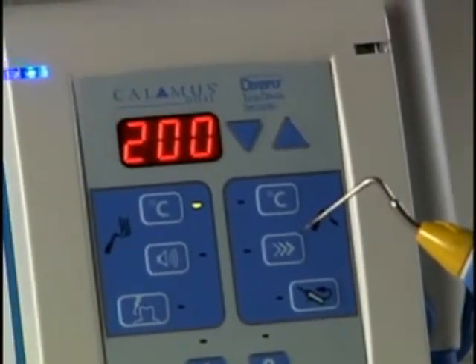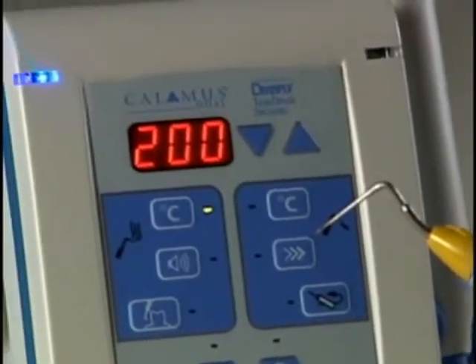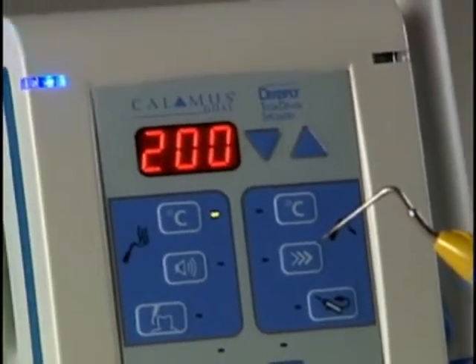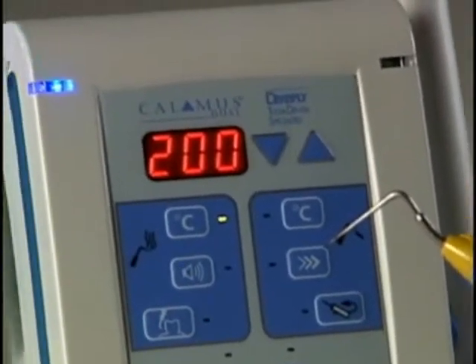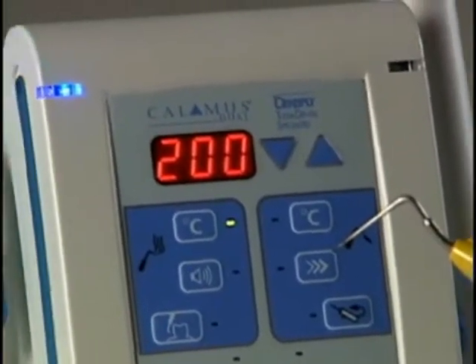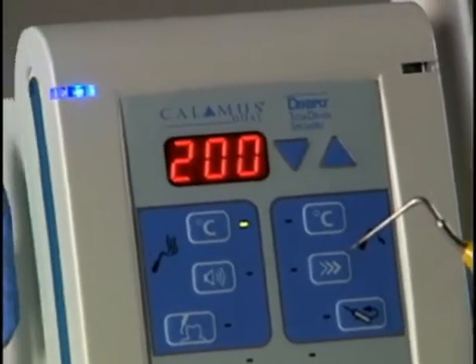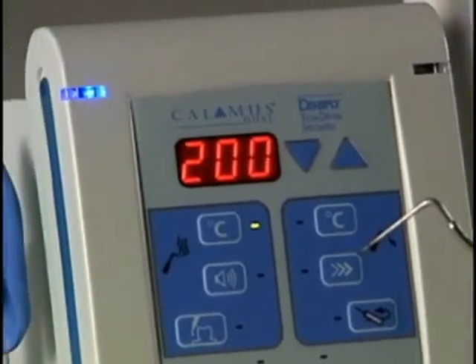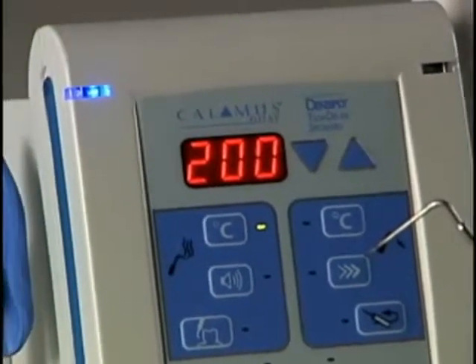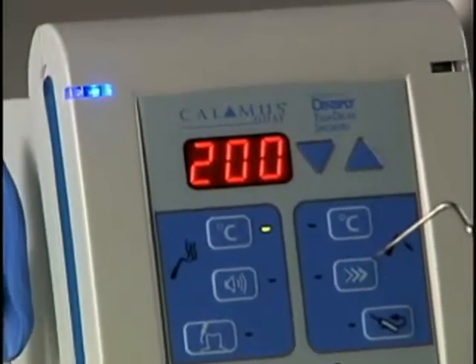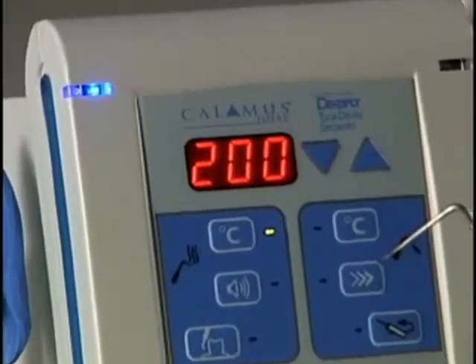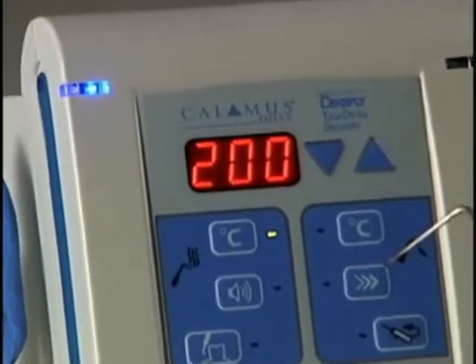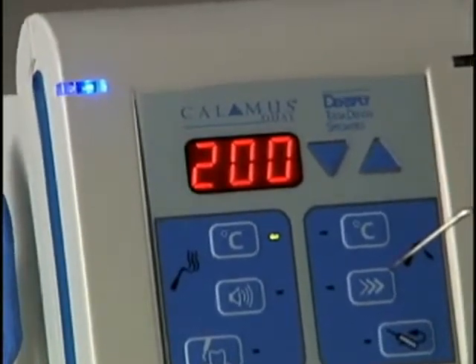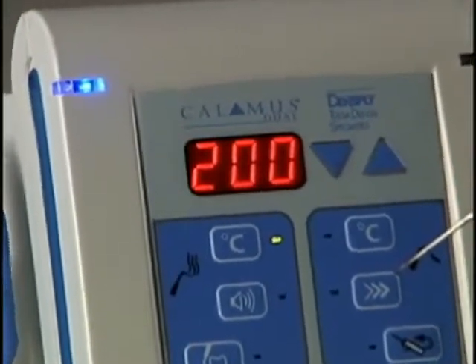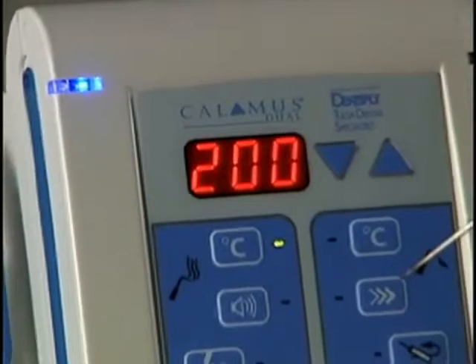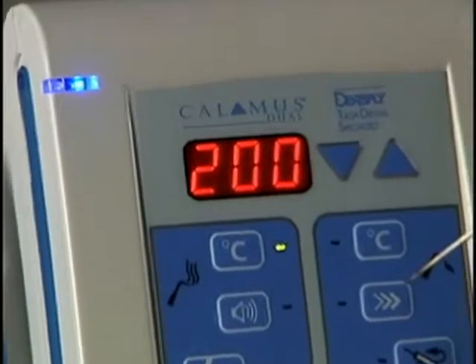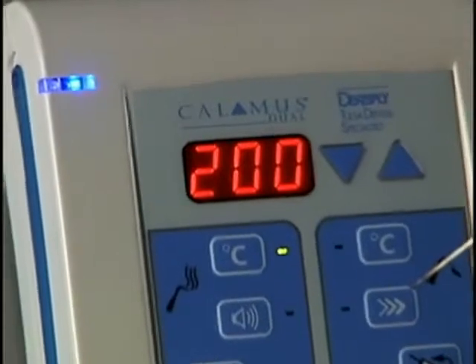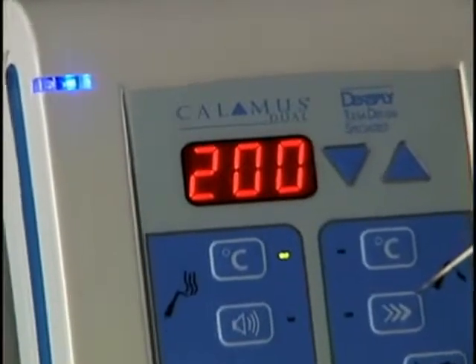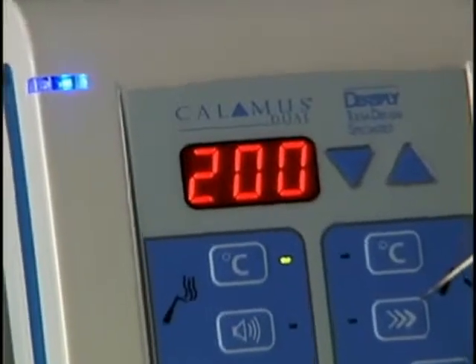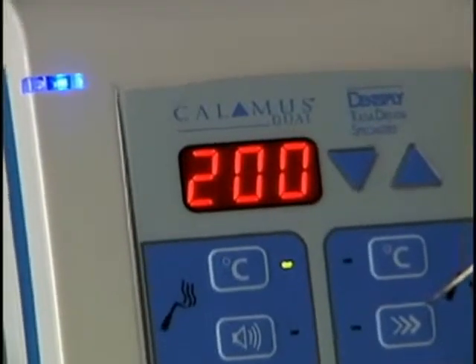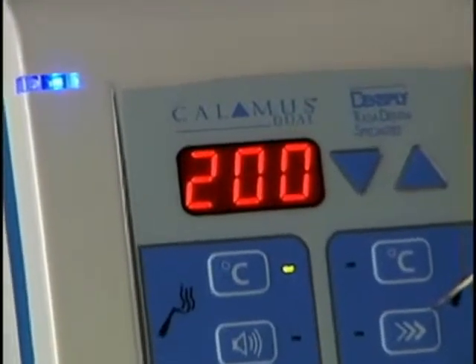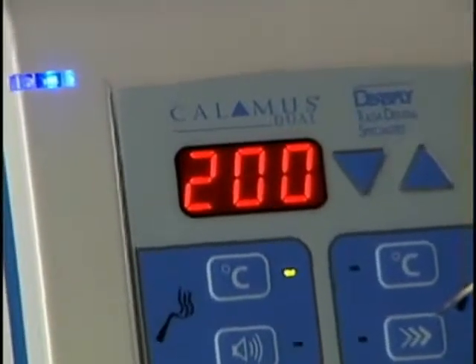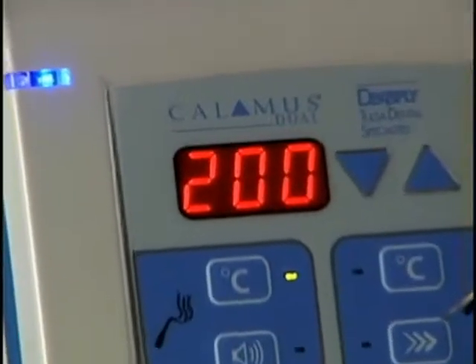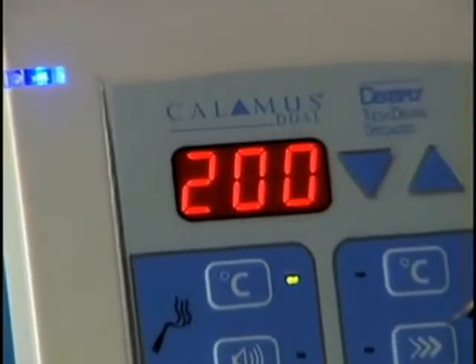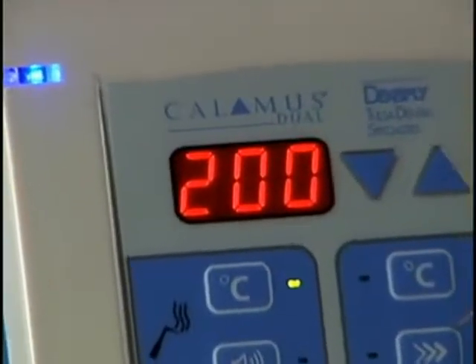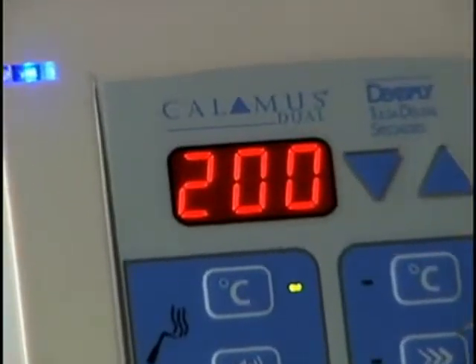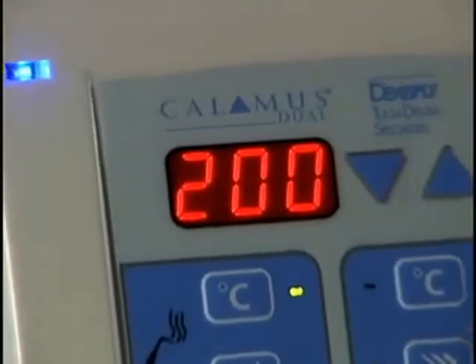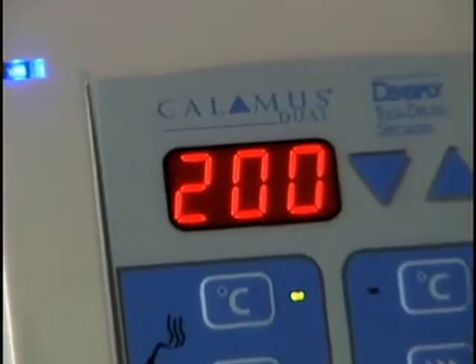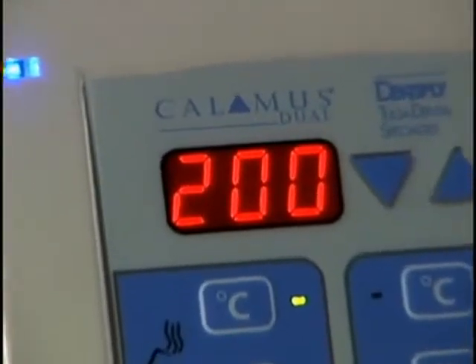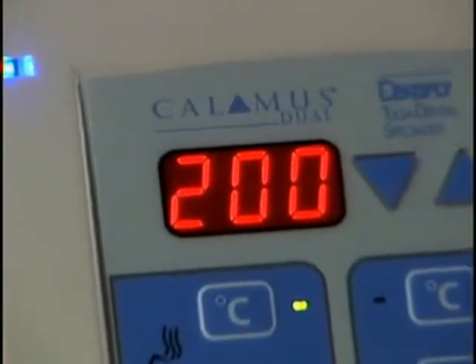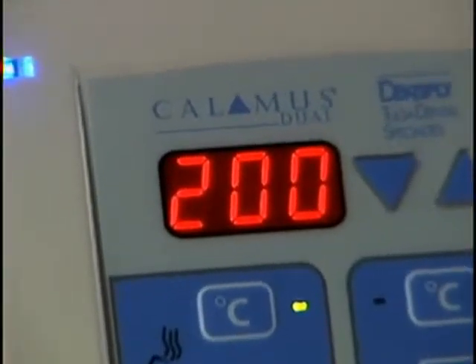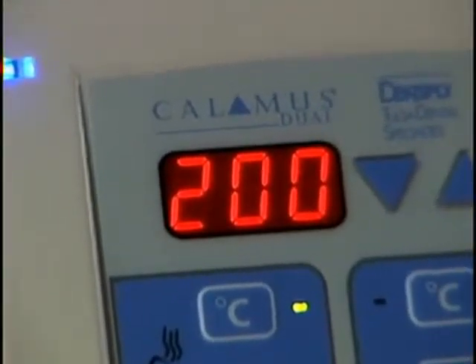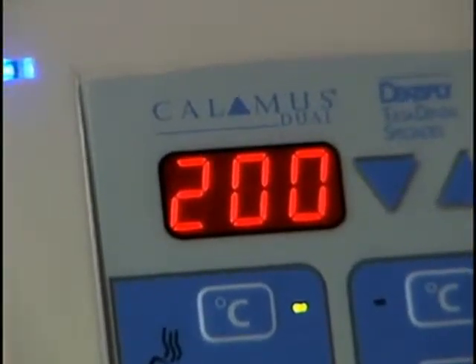If the temperature LED is illuminated, the selected temperature will display on the numerical LED window.